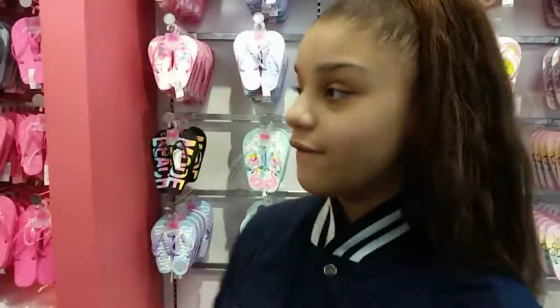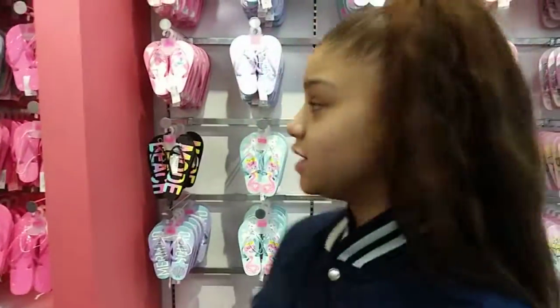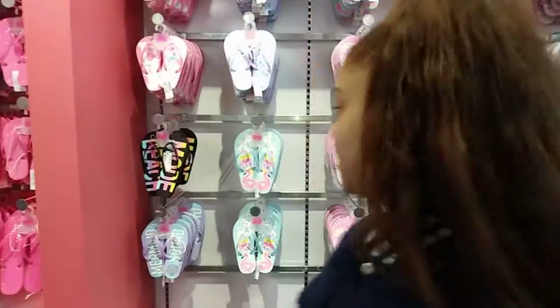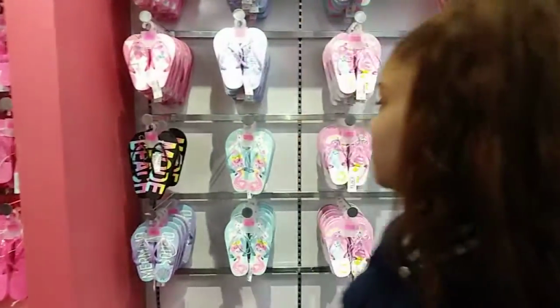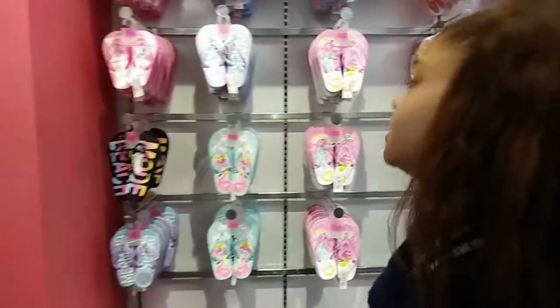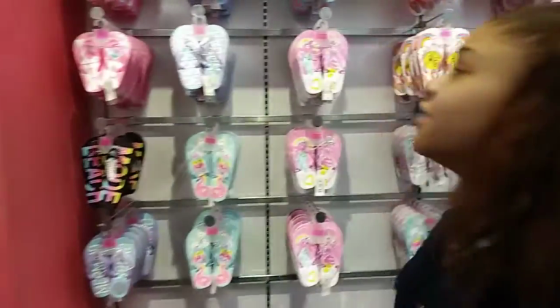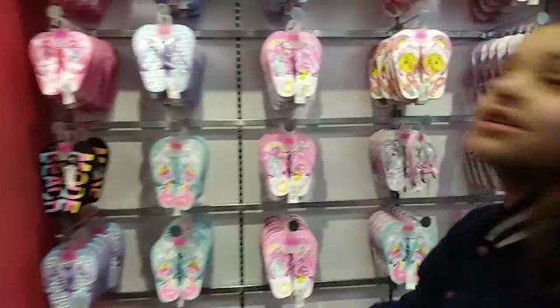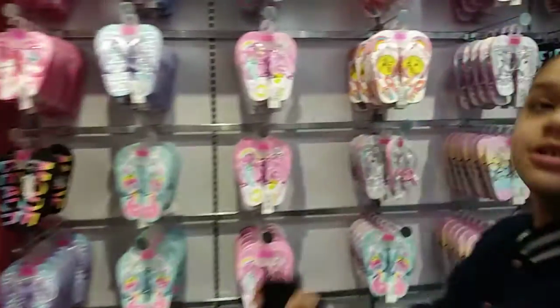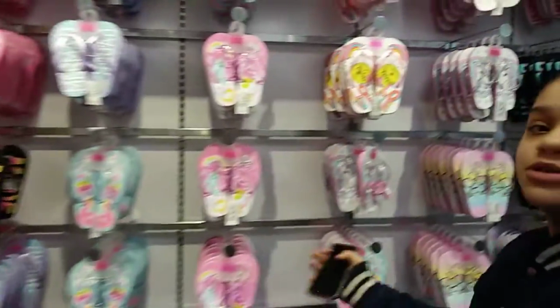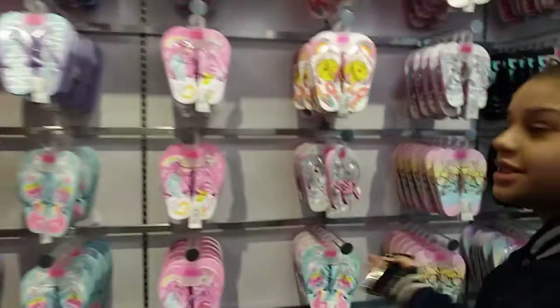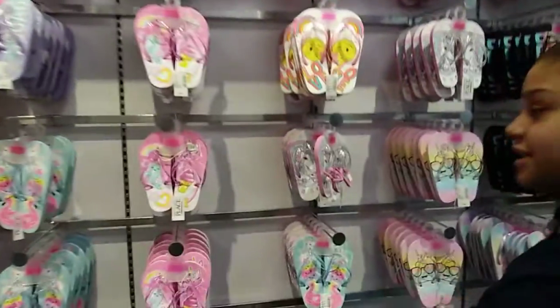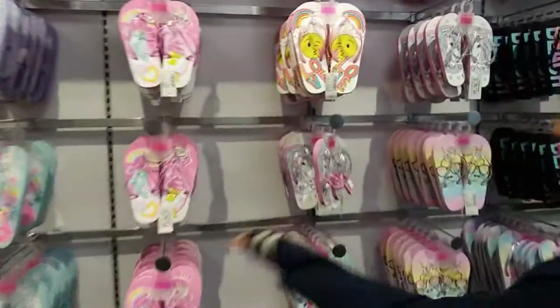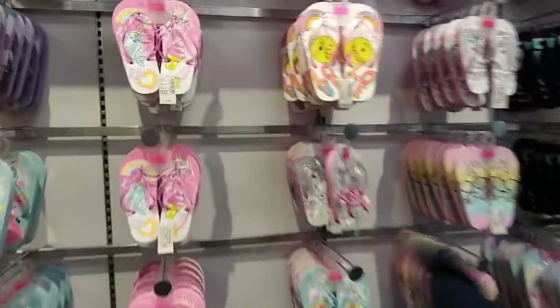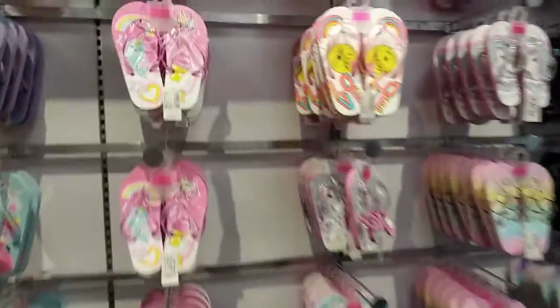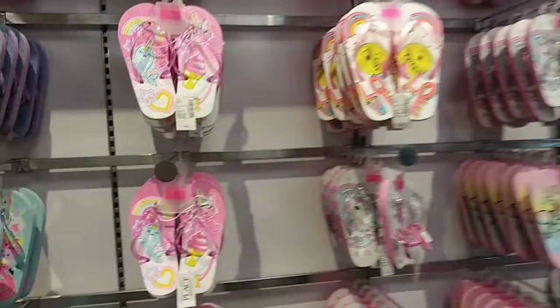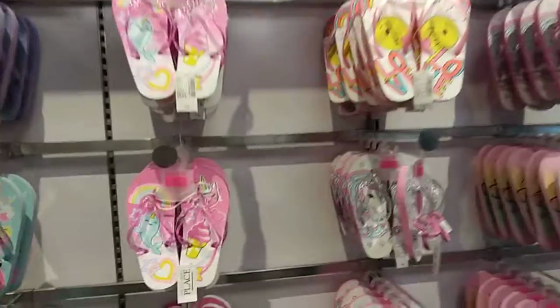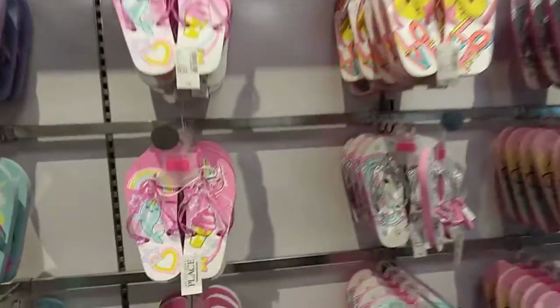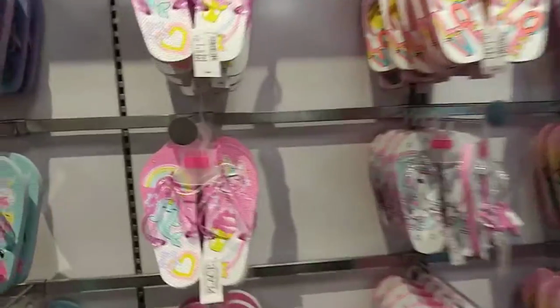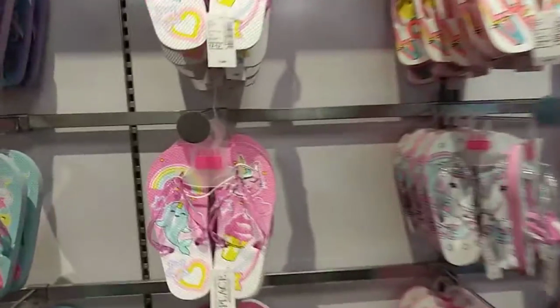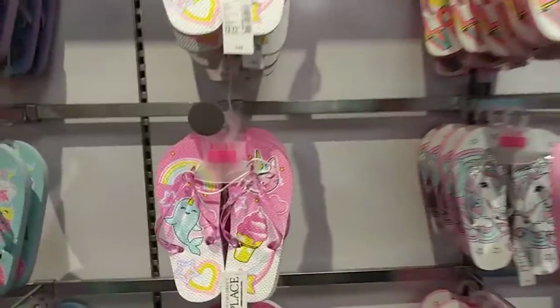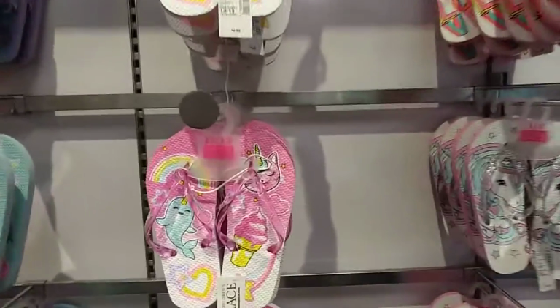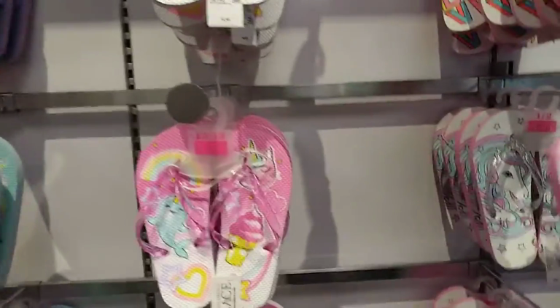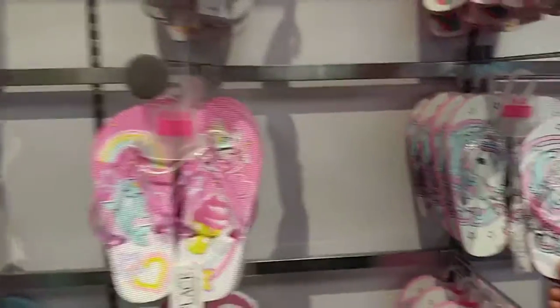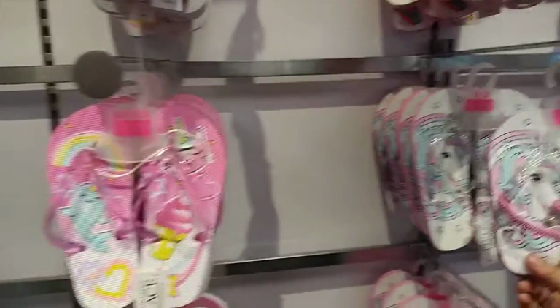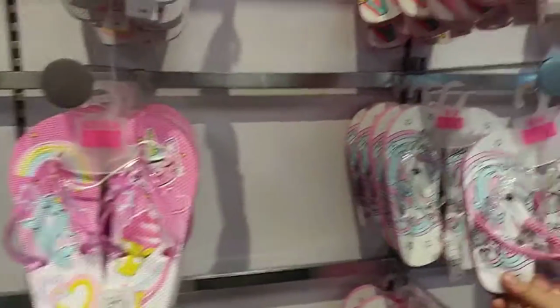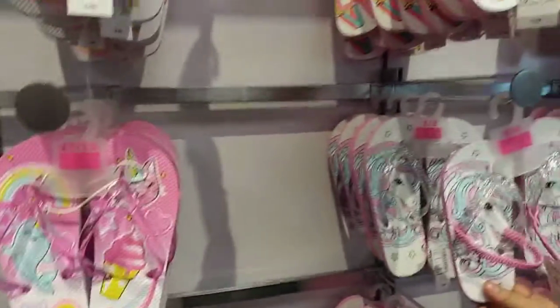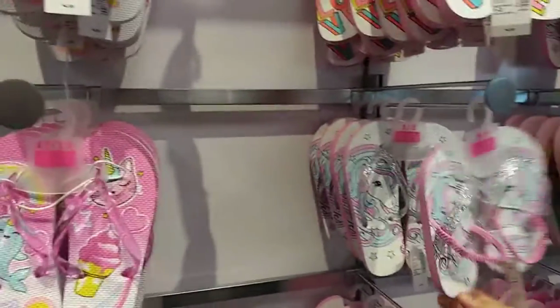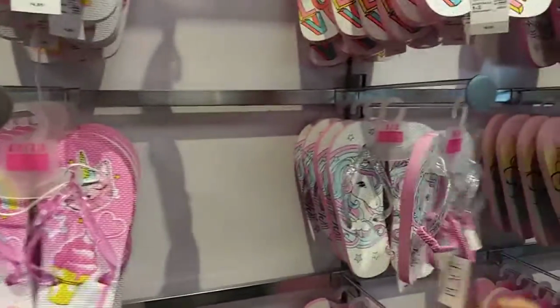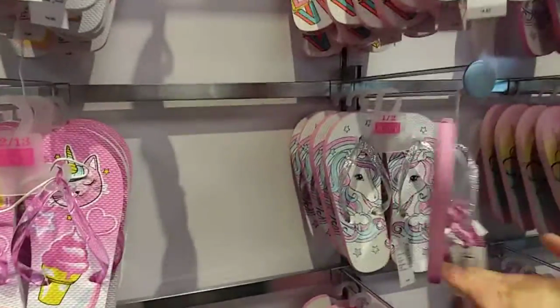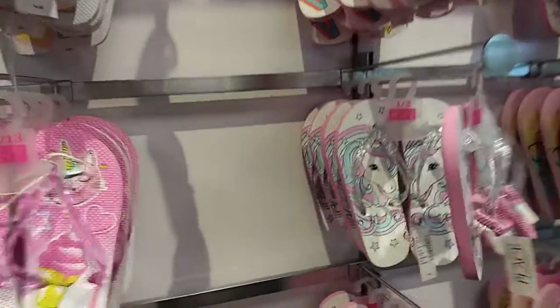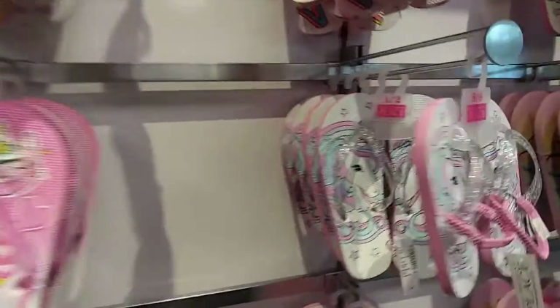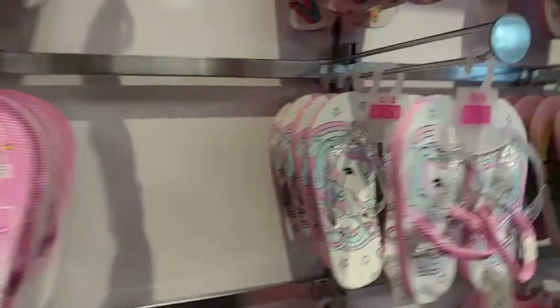For example, look at all the new snacks that they have. They even have ones for toppers. They're so beautiful.